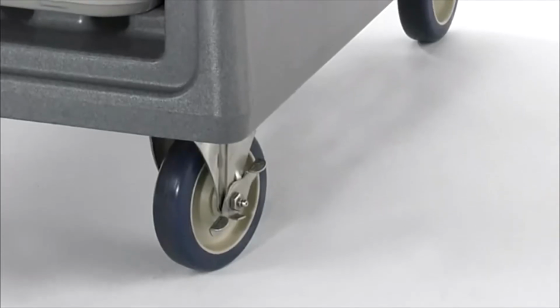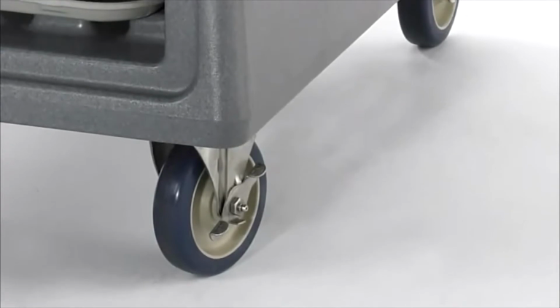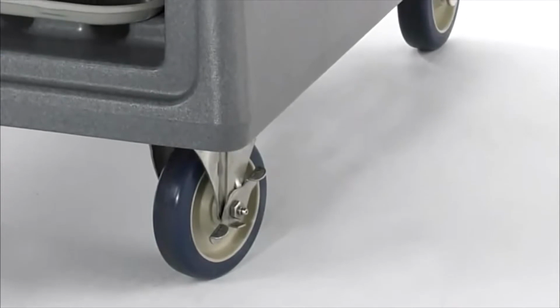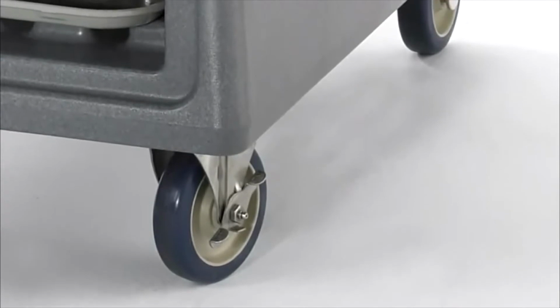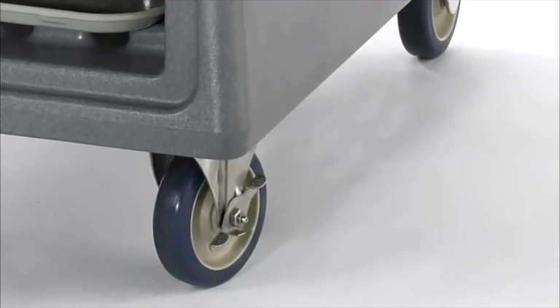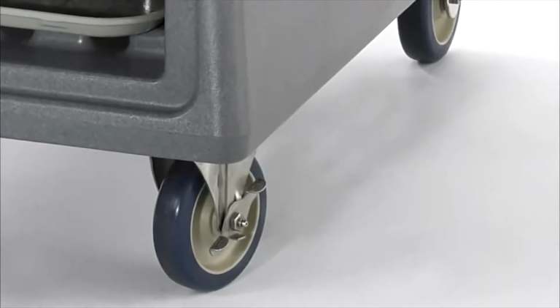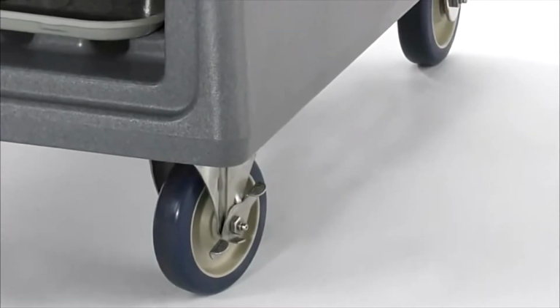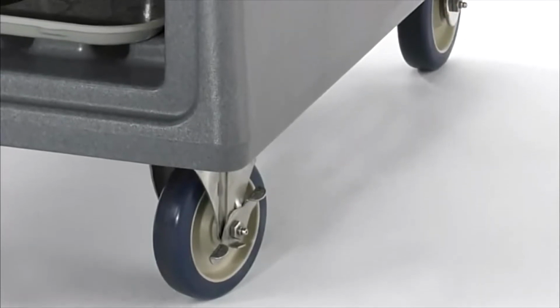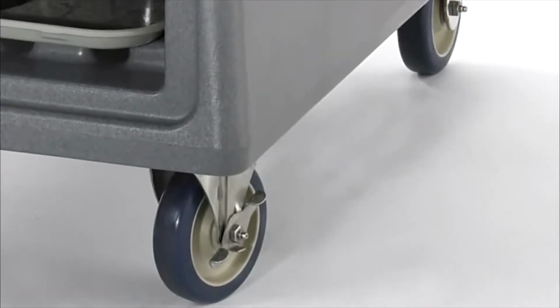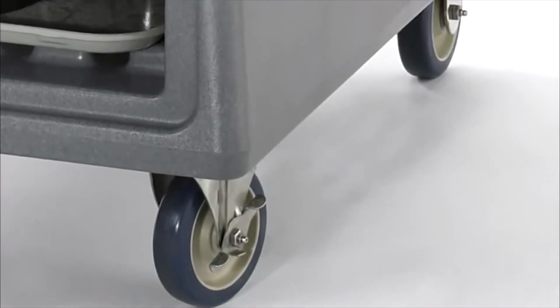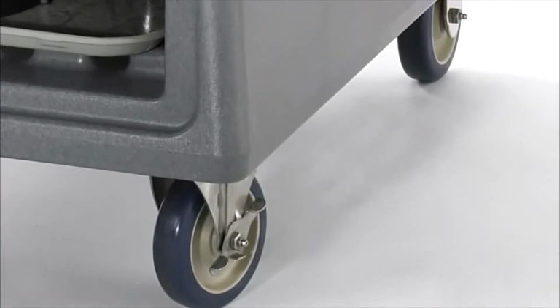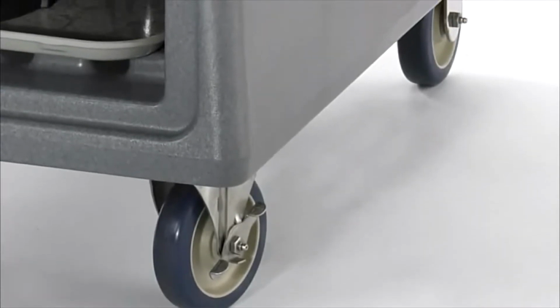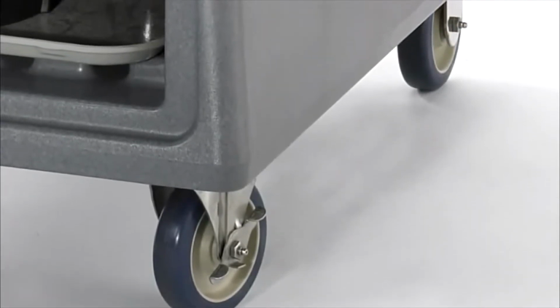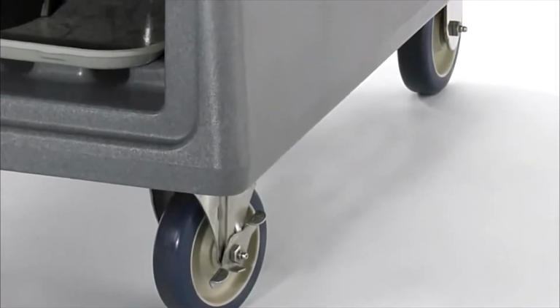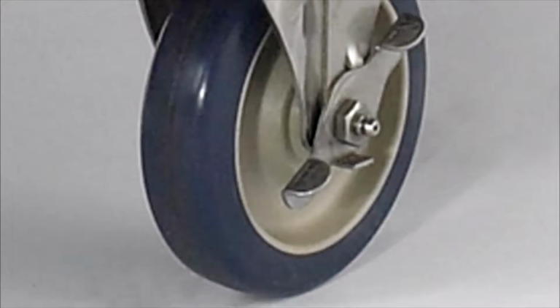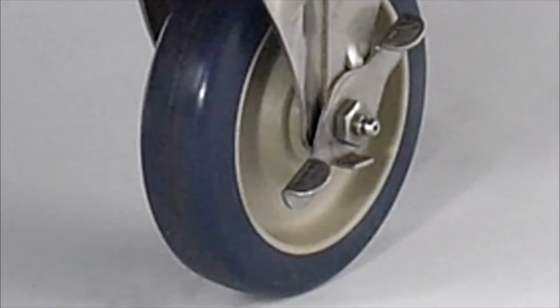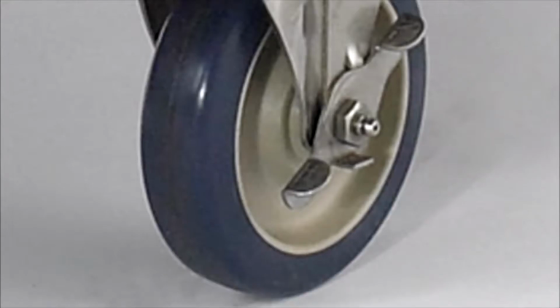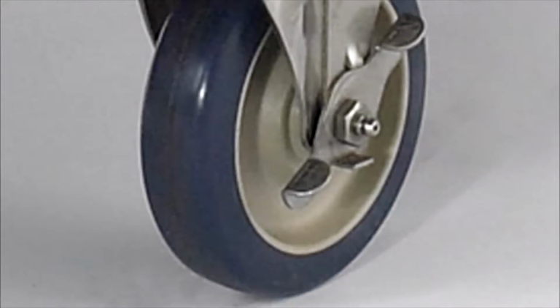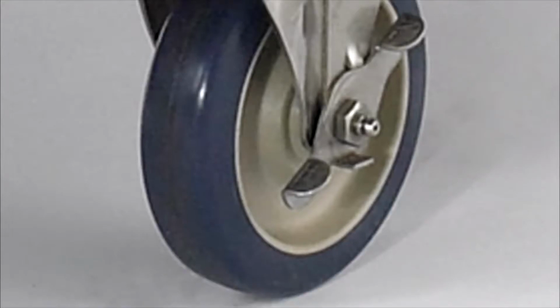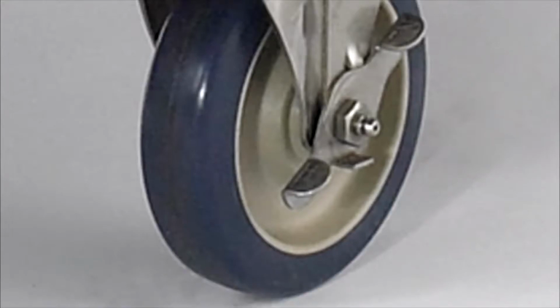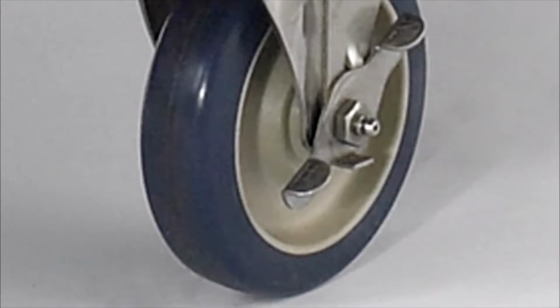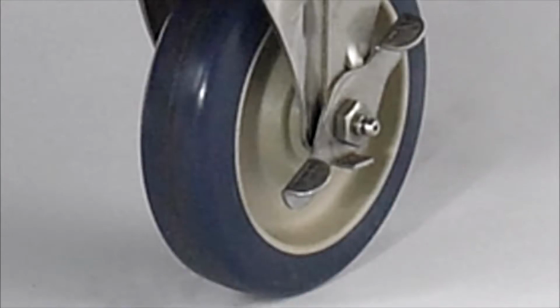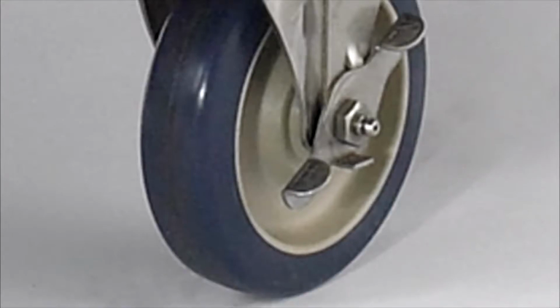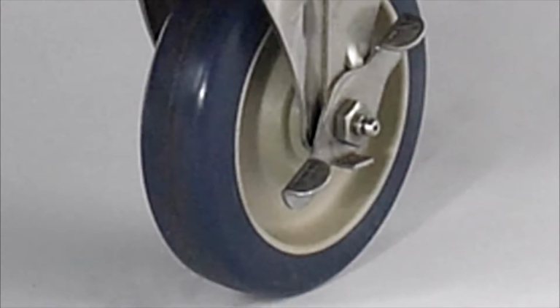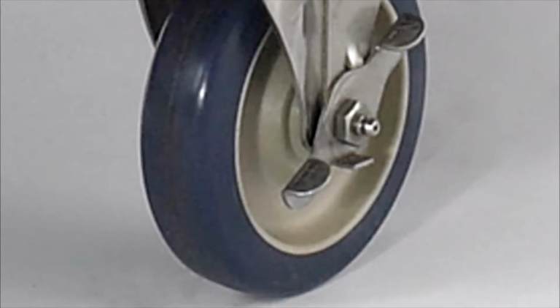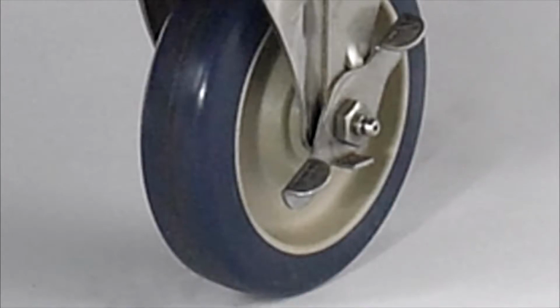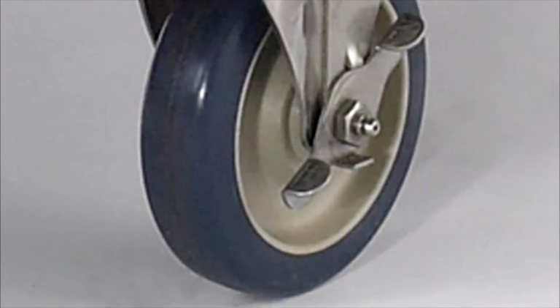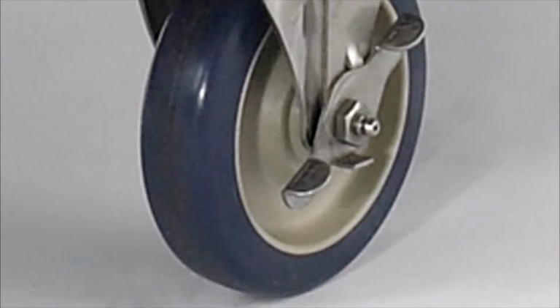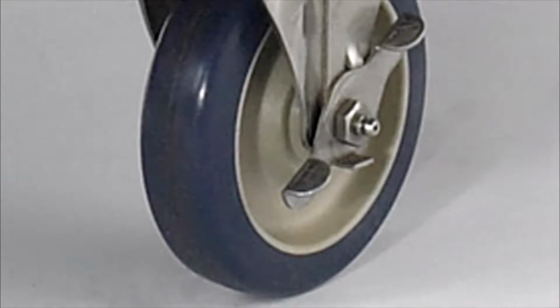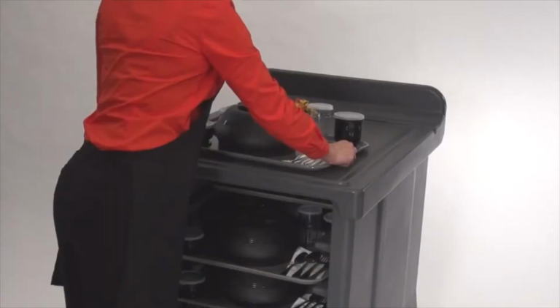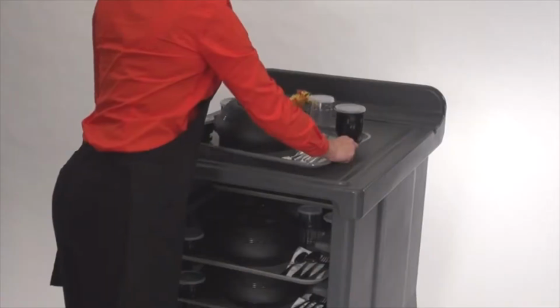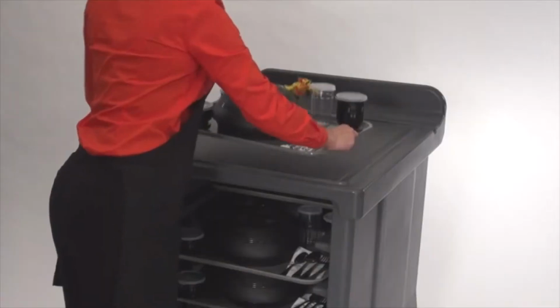Non-marking, durable, offset stainless steel casters ensure quiet meal delivery.